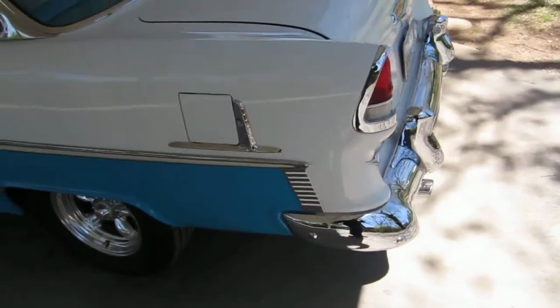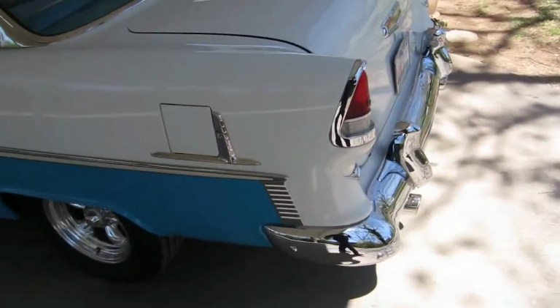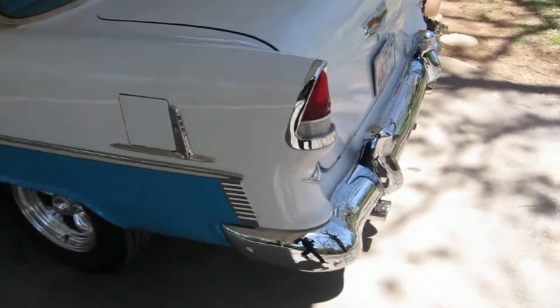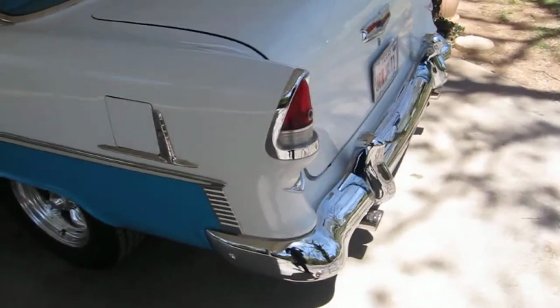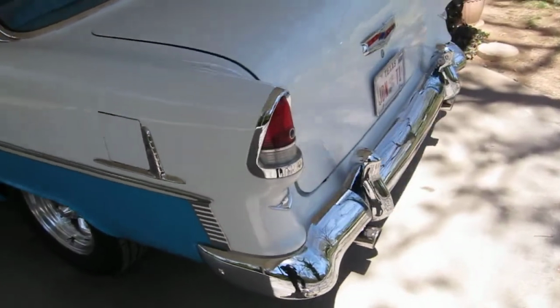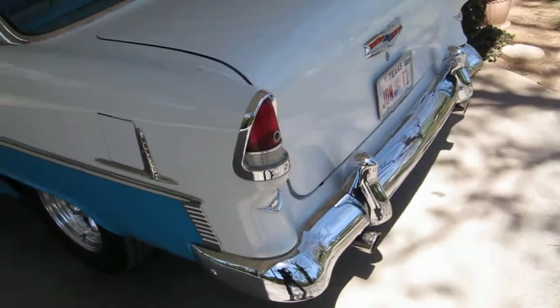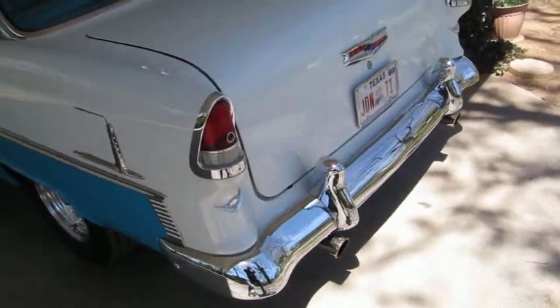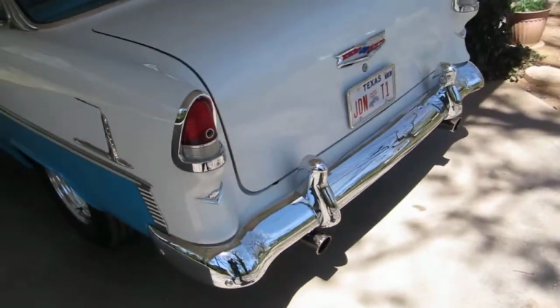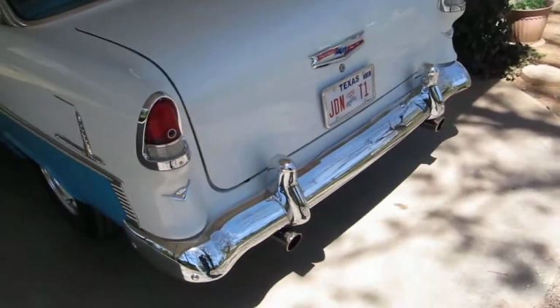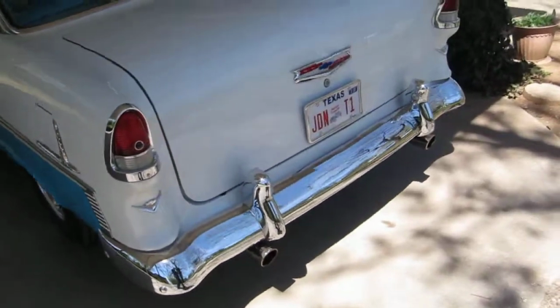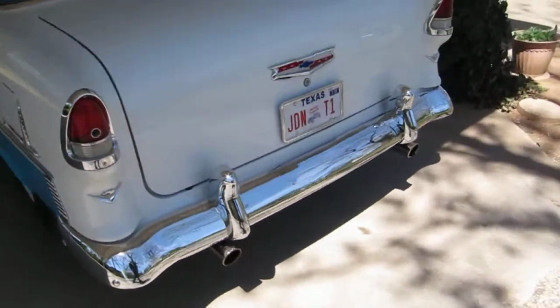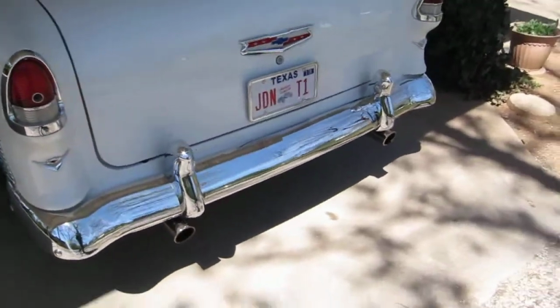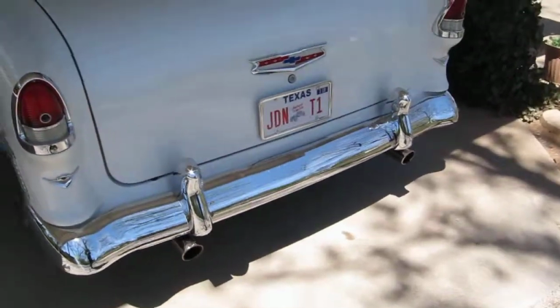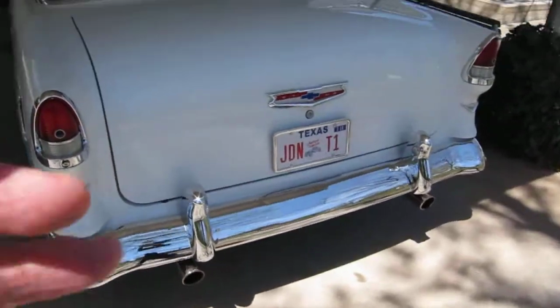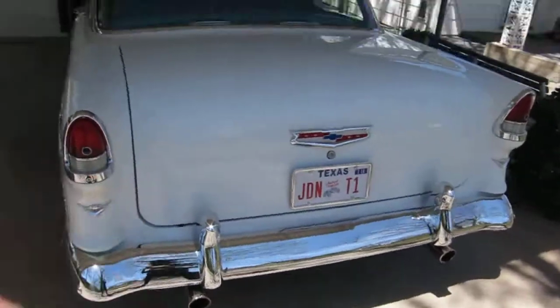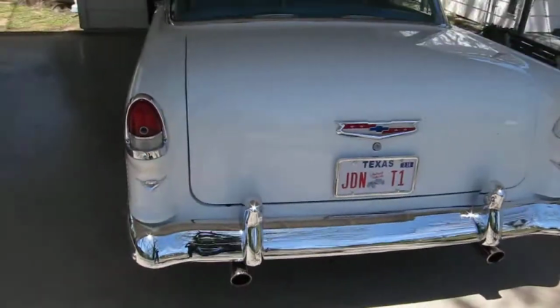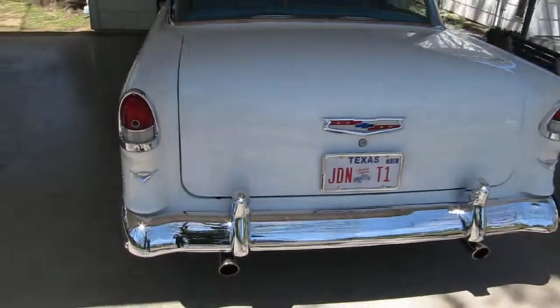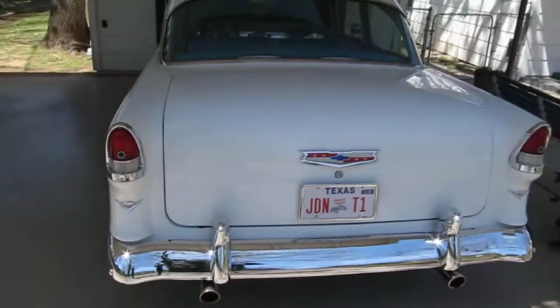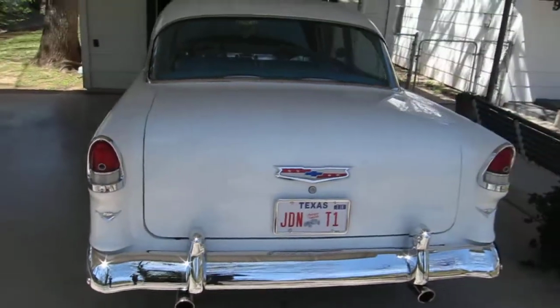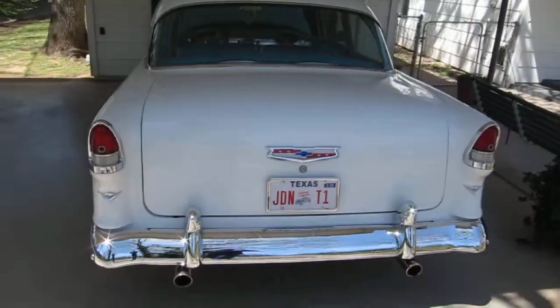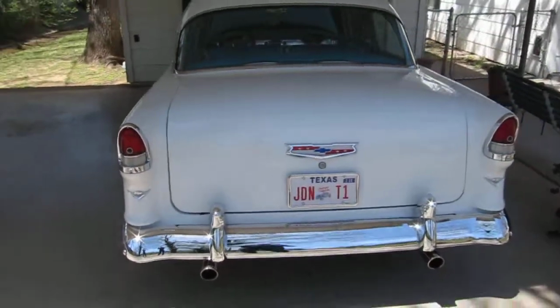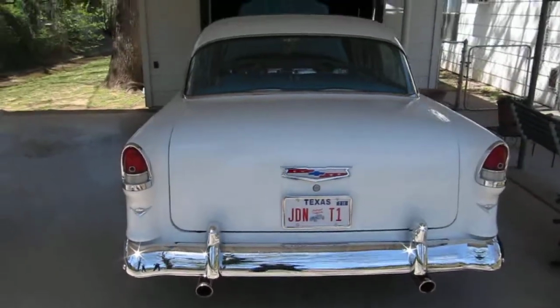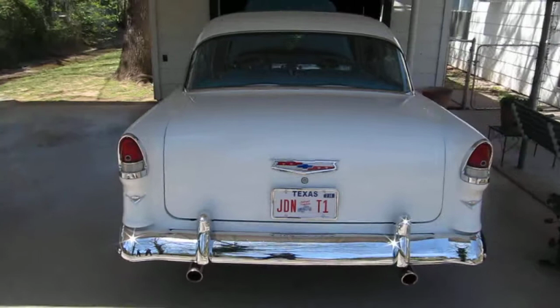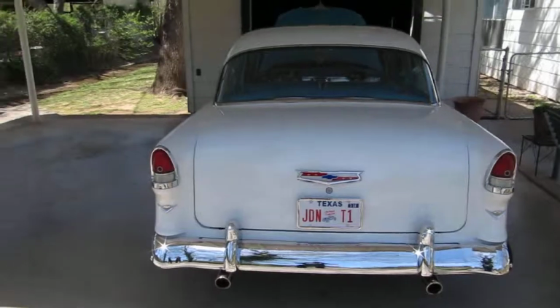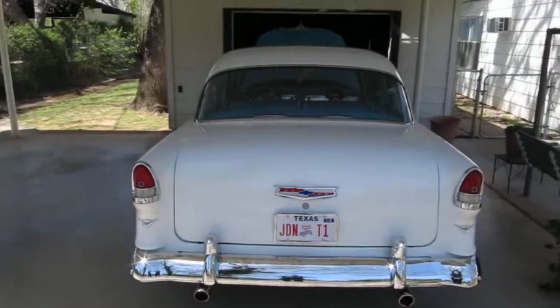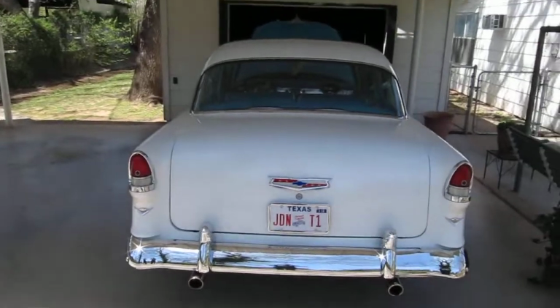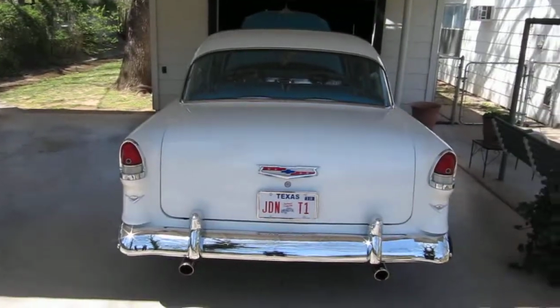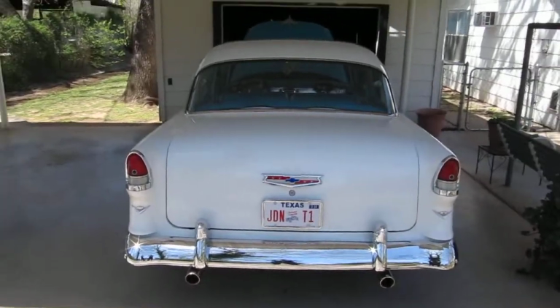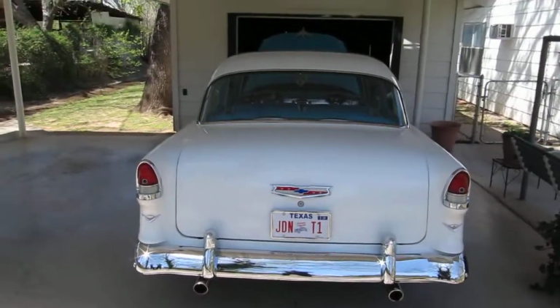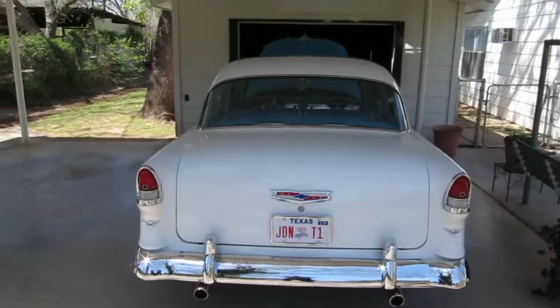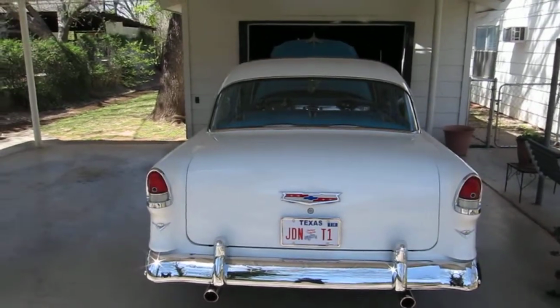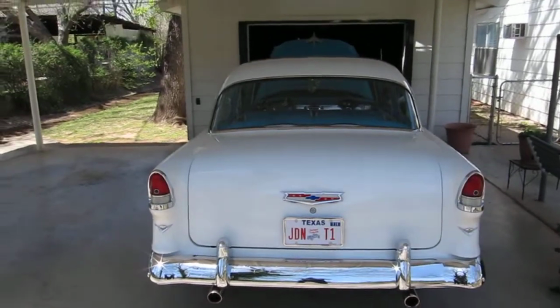Go around to the rear. Two and a half inch exhaust with Flowmasters.